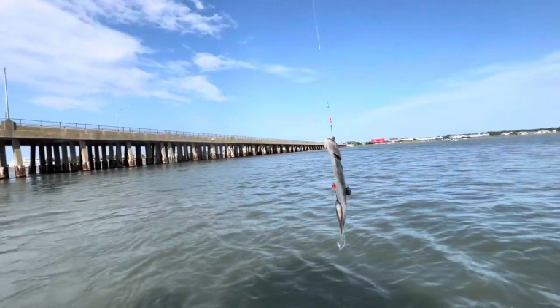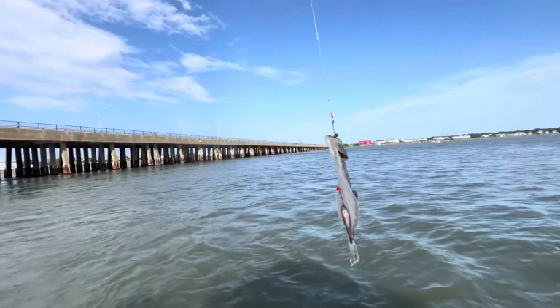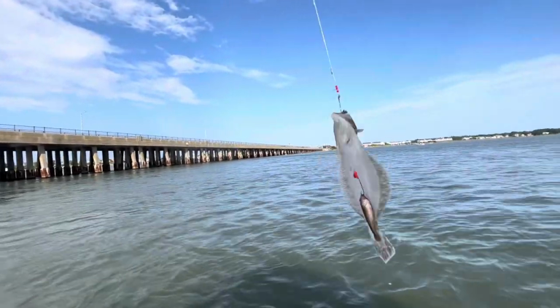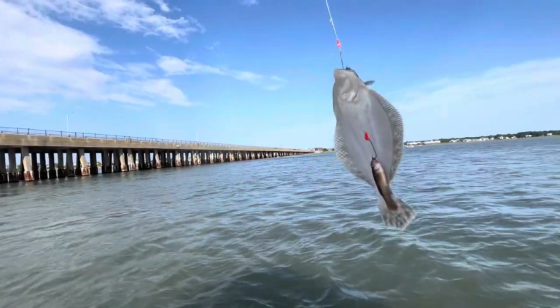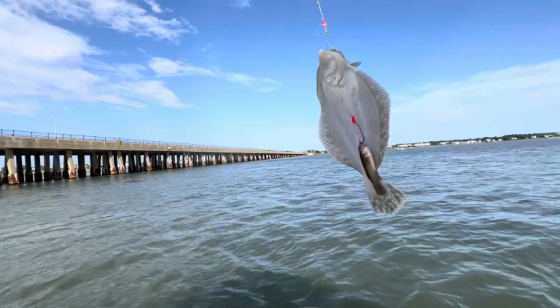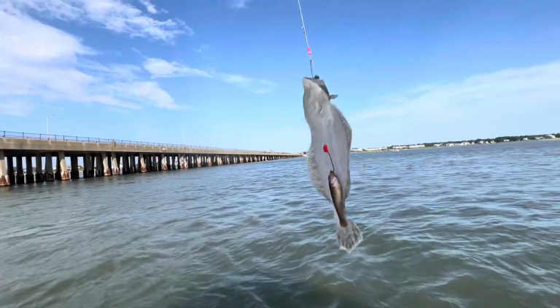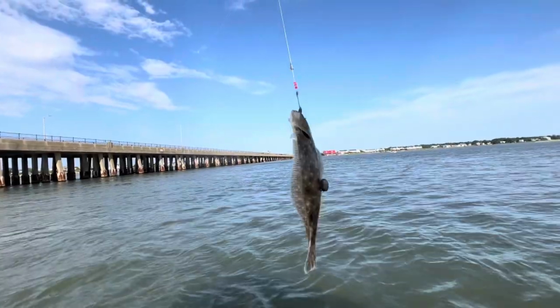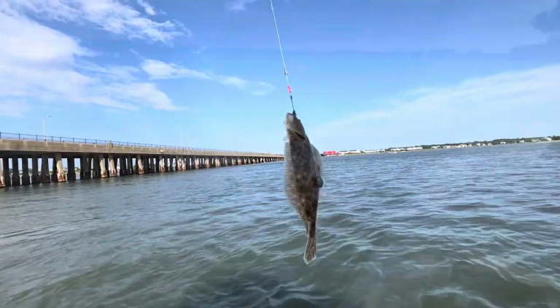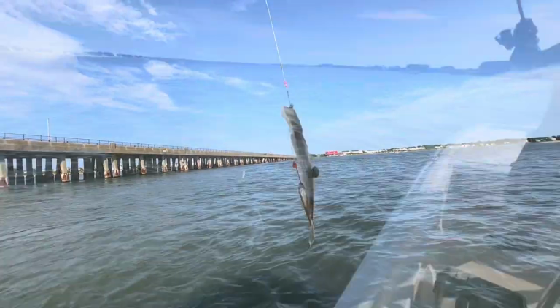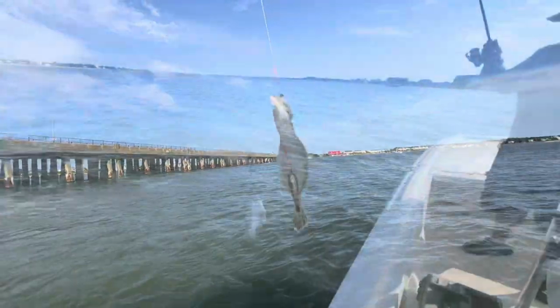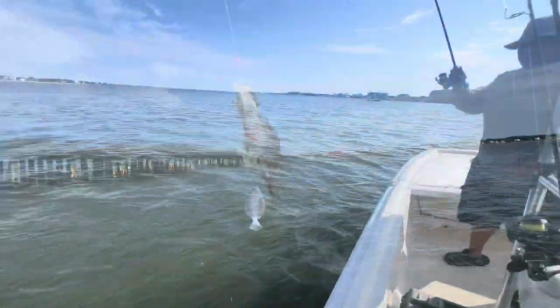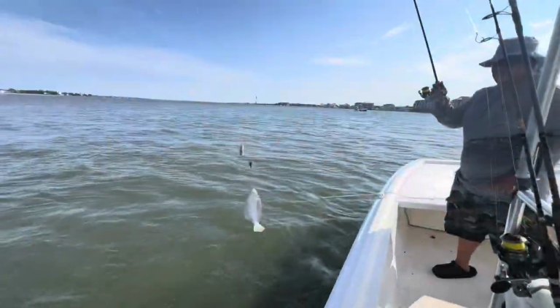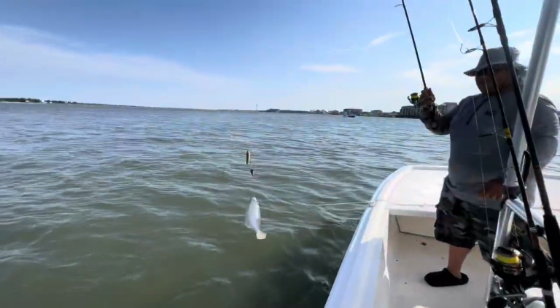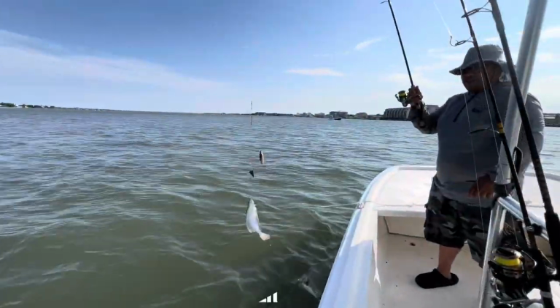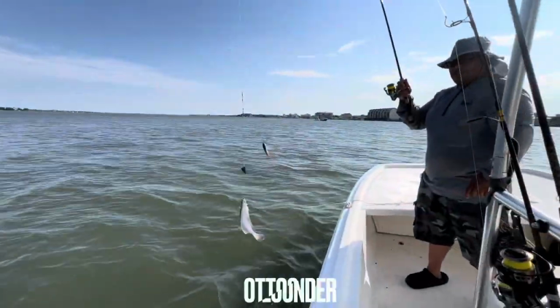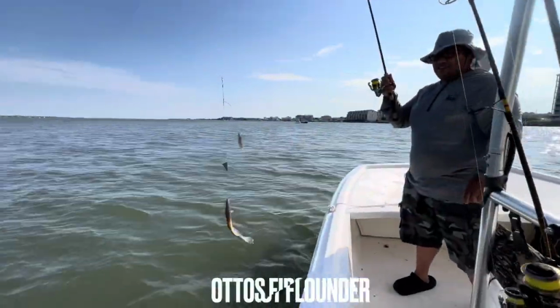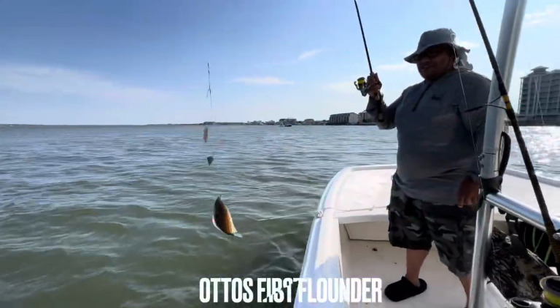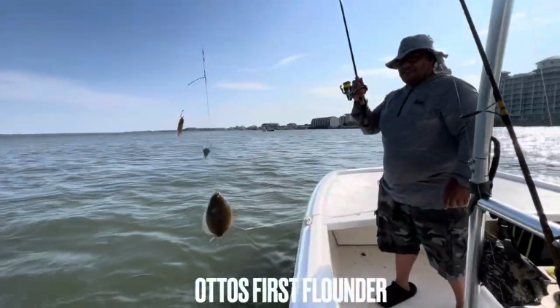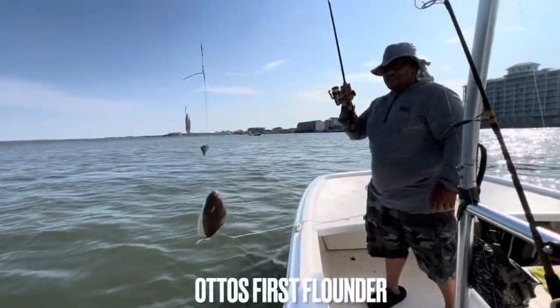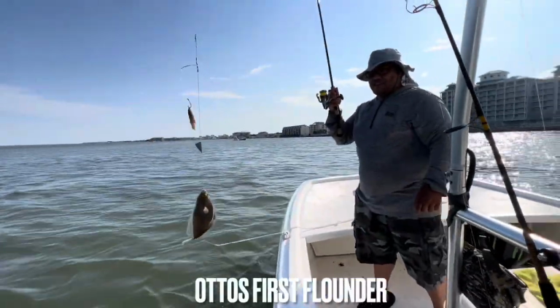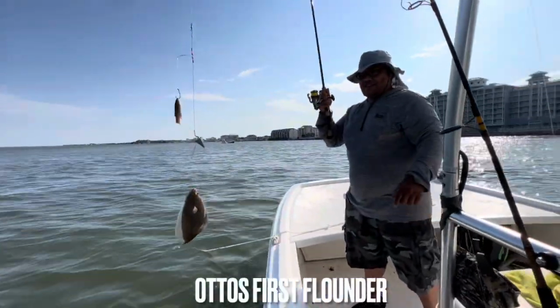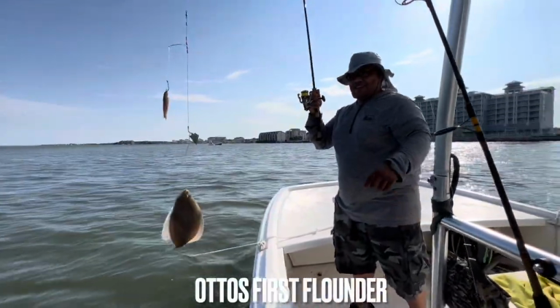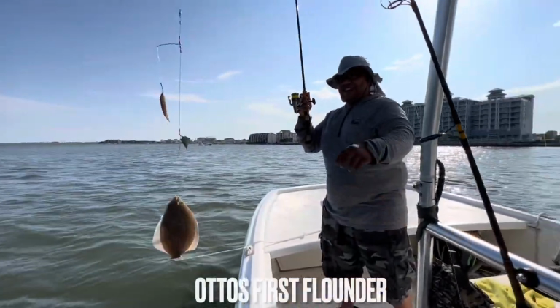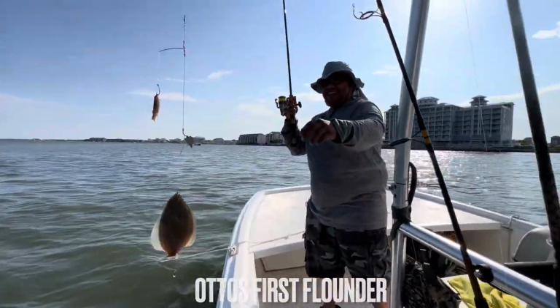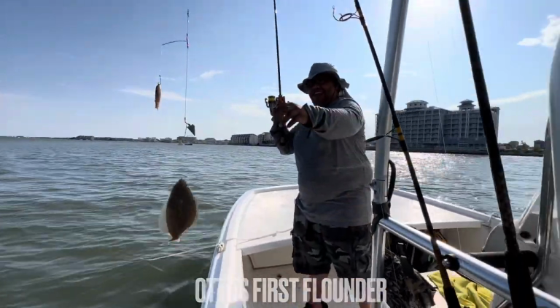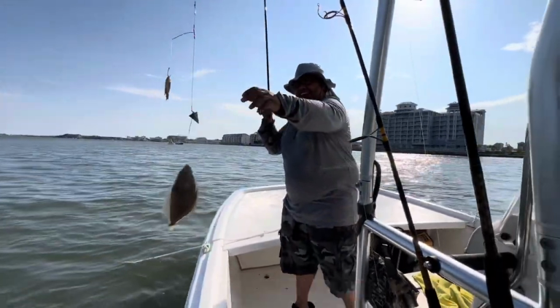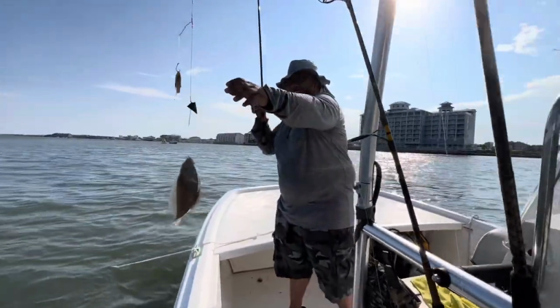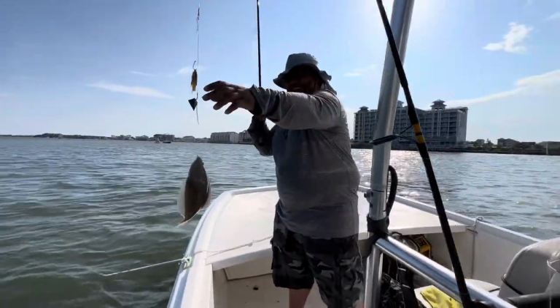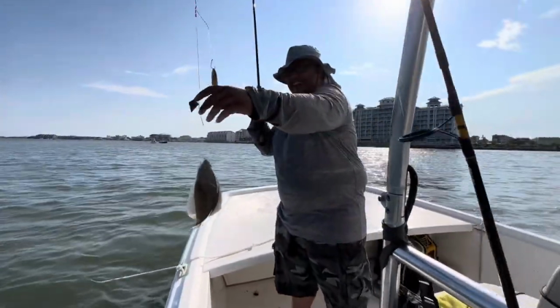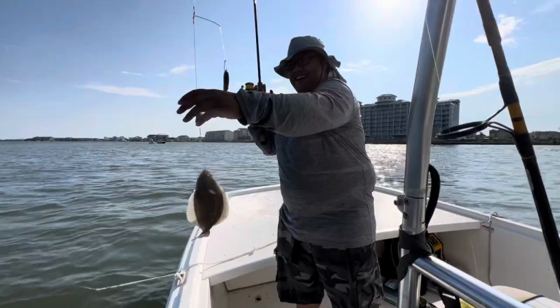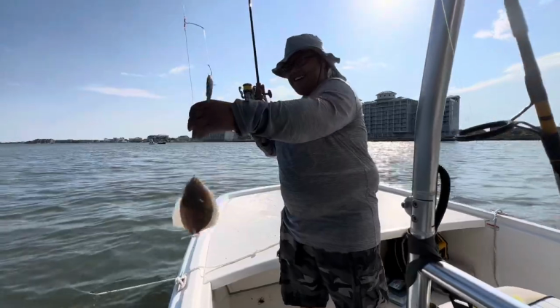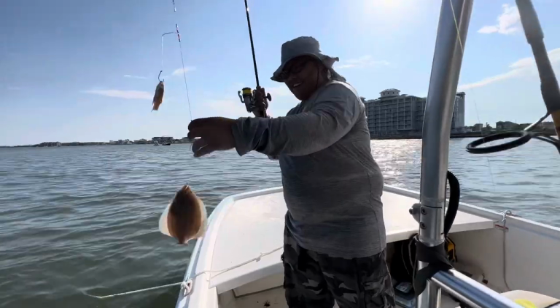Got to get 16s — those are the minimum size keepers, 16 inches. Just hooked on, my man. Let's go. For non-keepers, man.